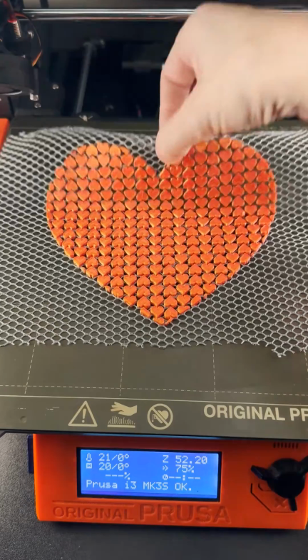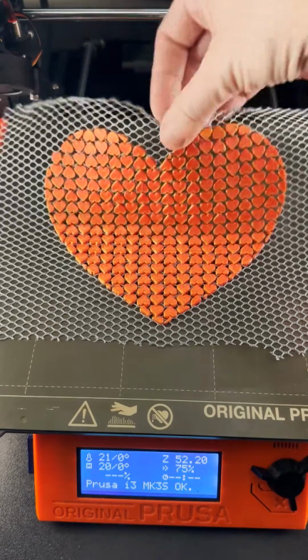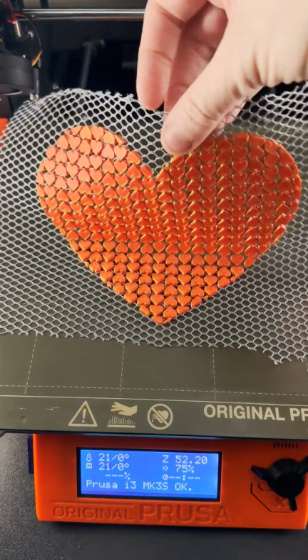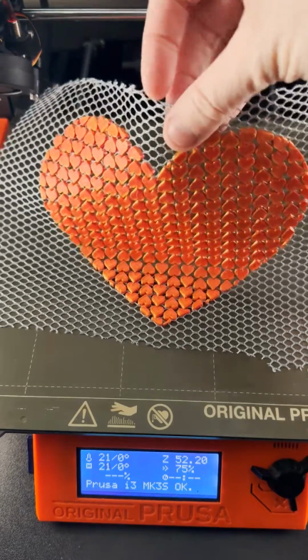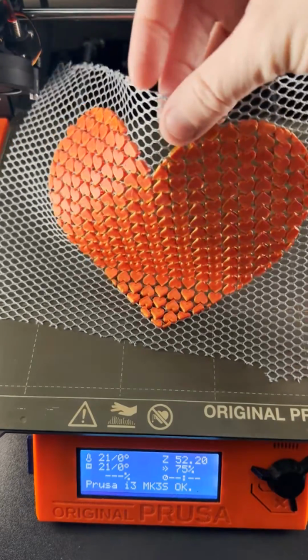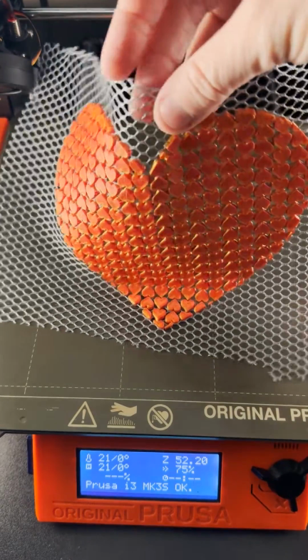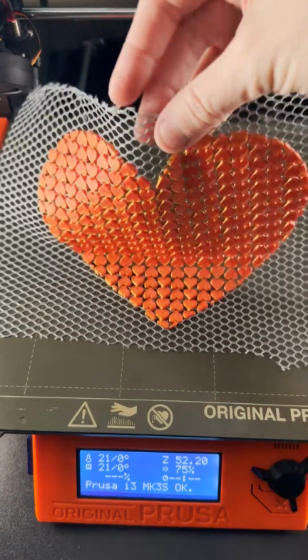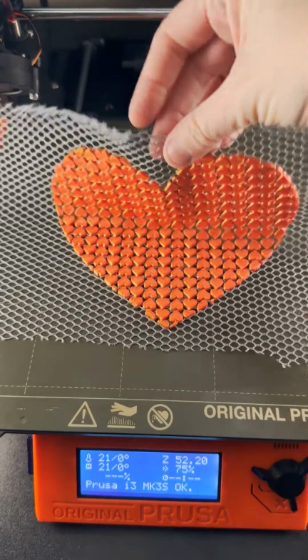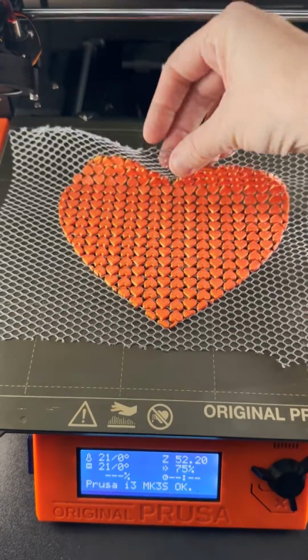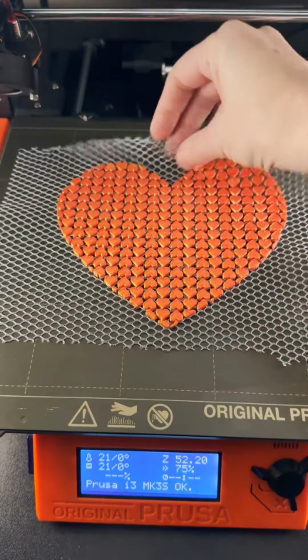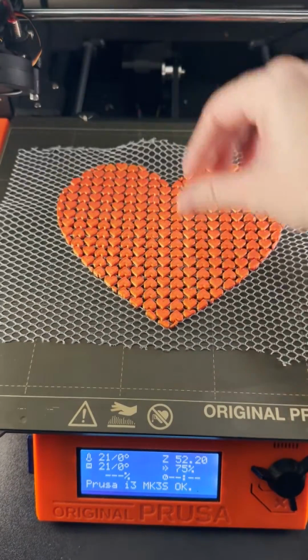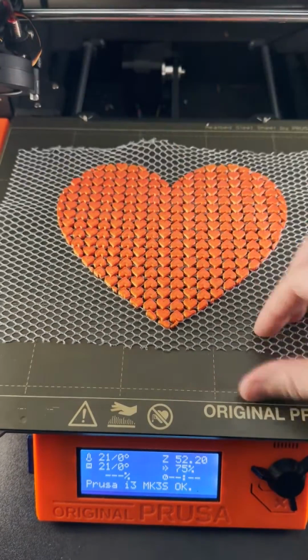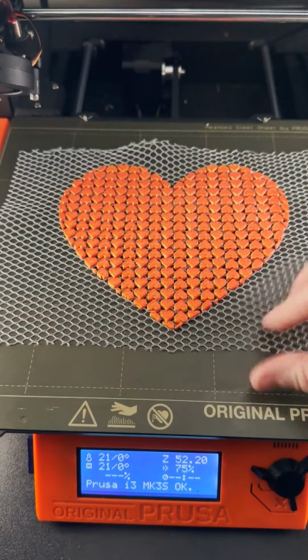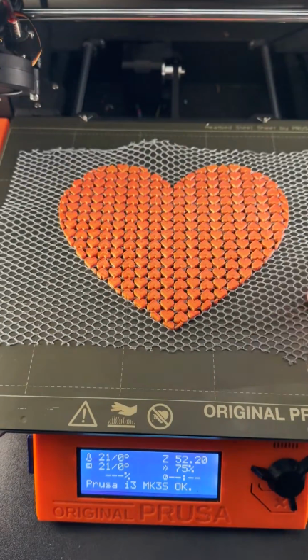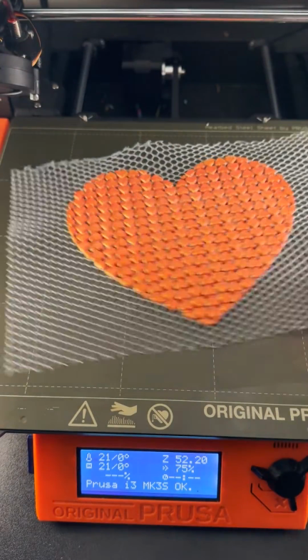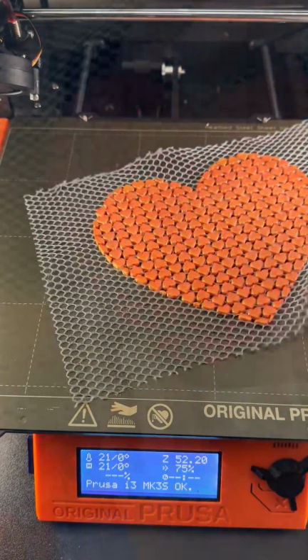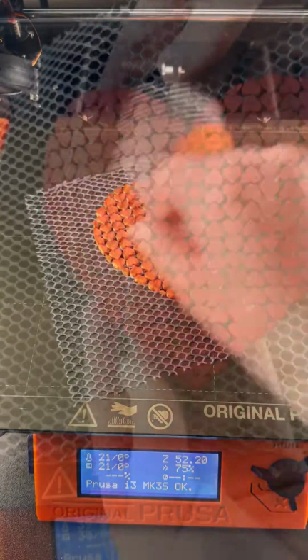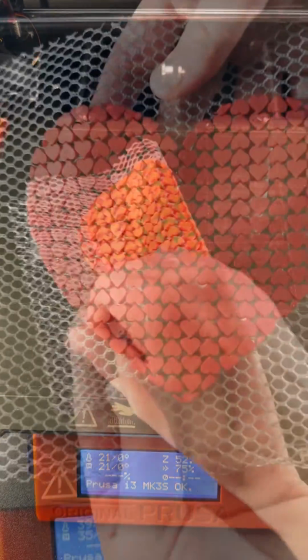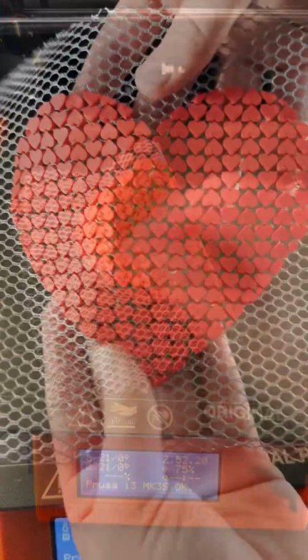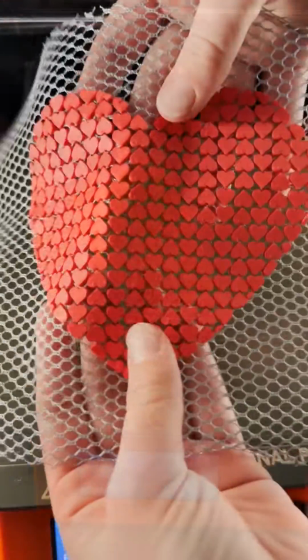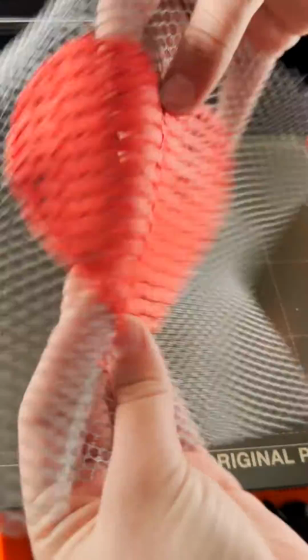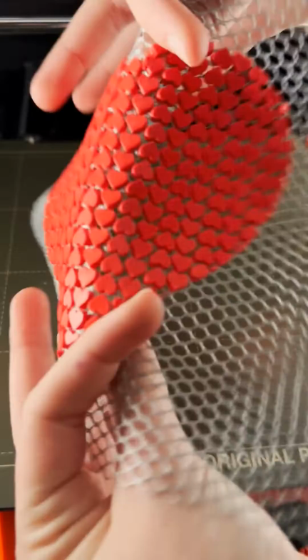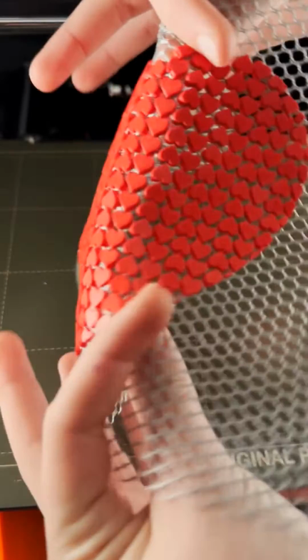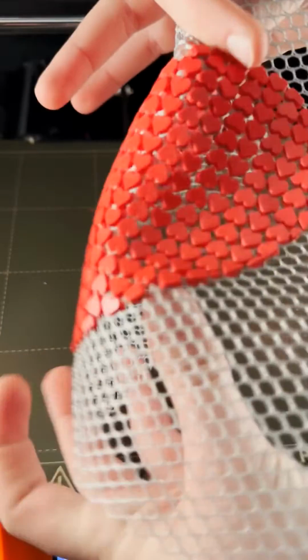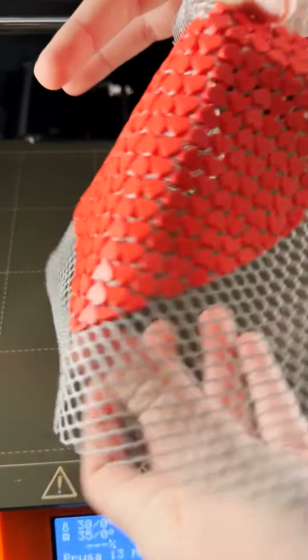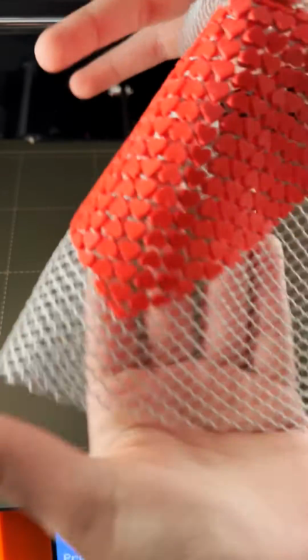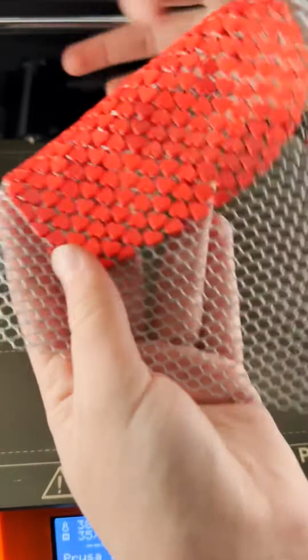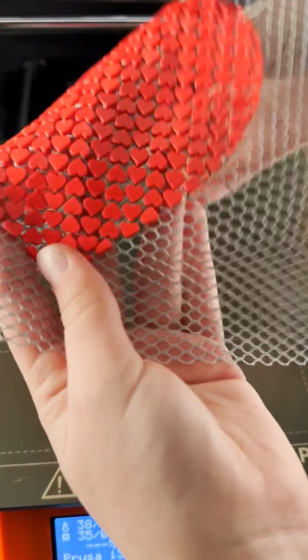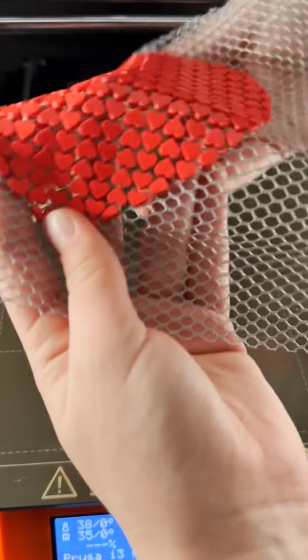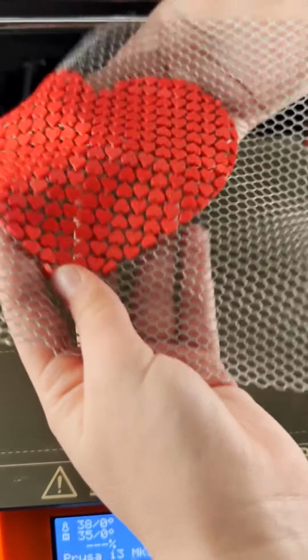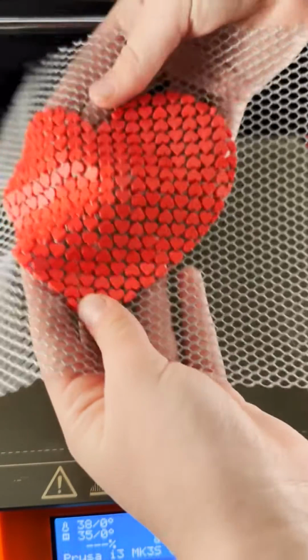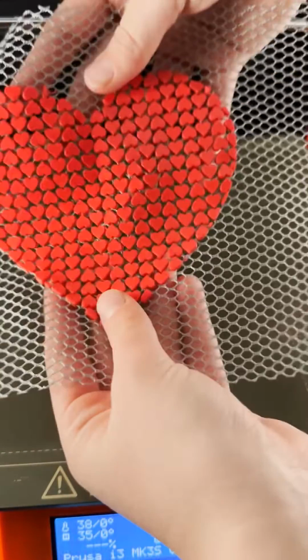Recently I've been playing around with 3D printing on fabric and I thought I would show you how I do it. Here's a heart that I made with a heart pattern in it.